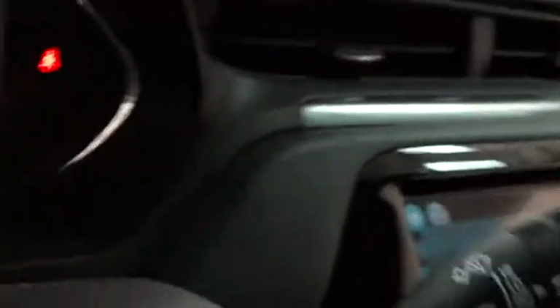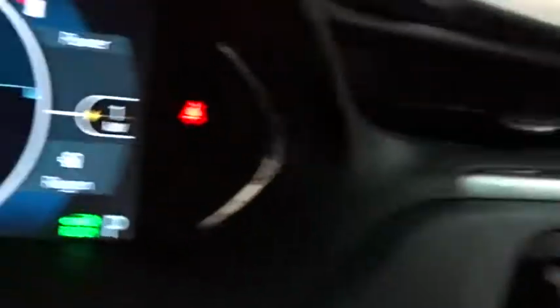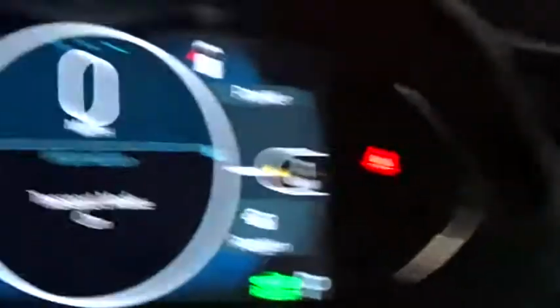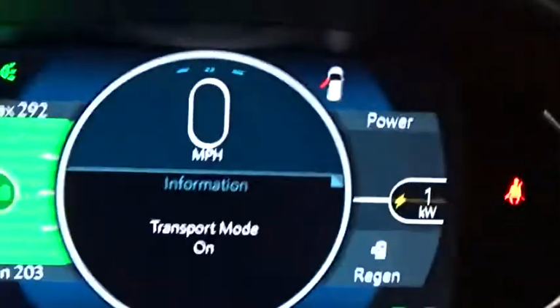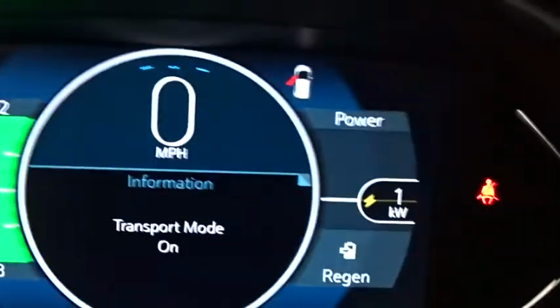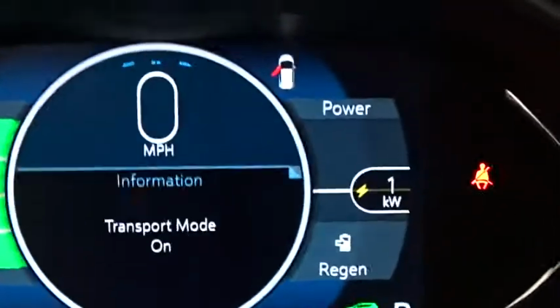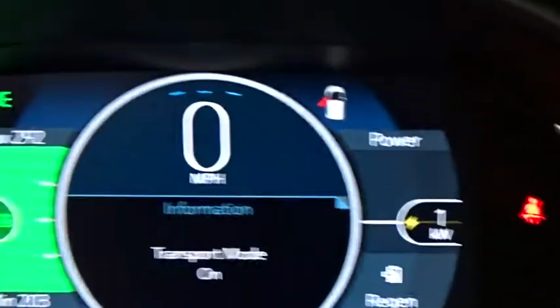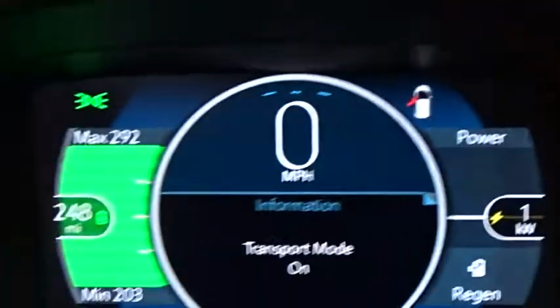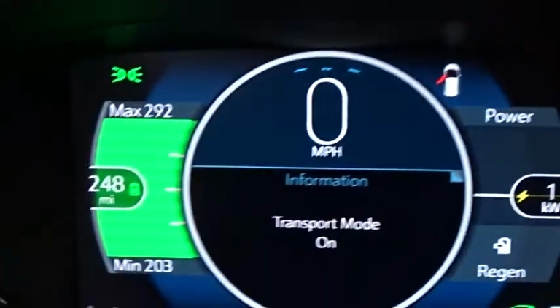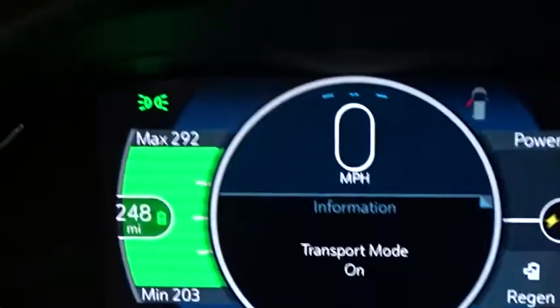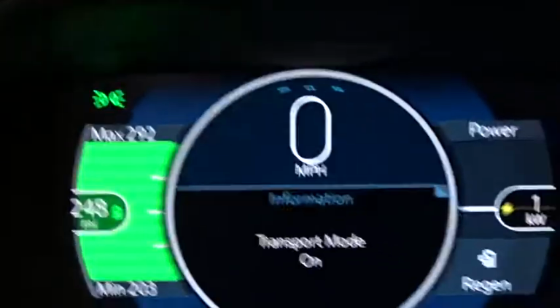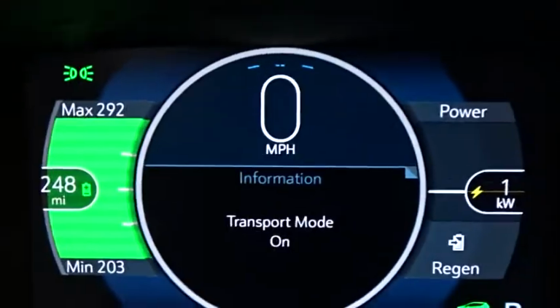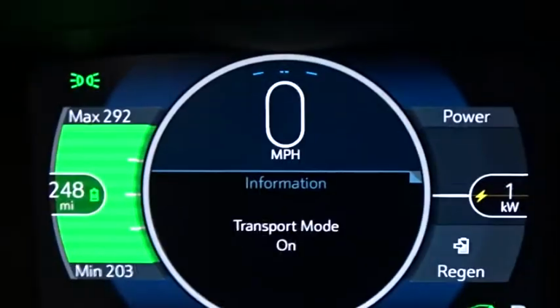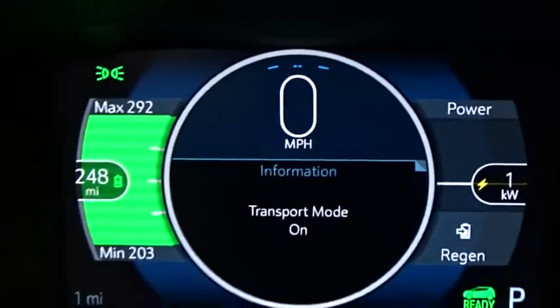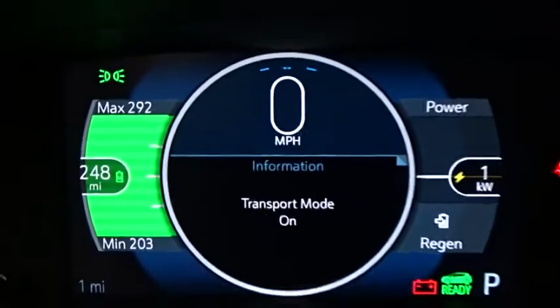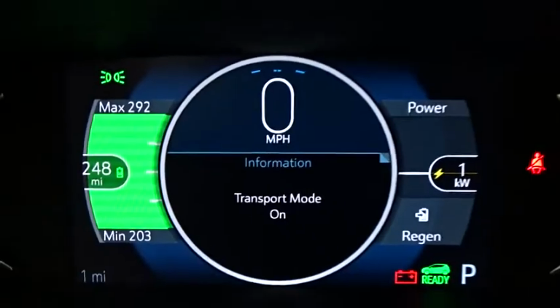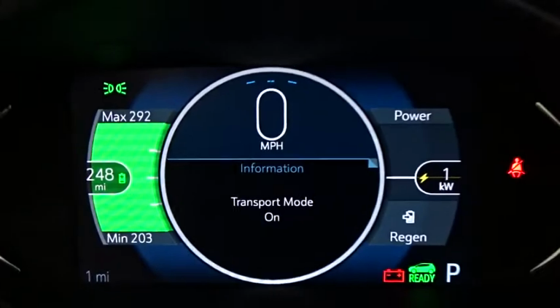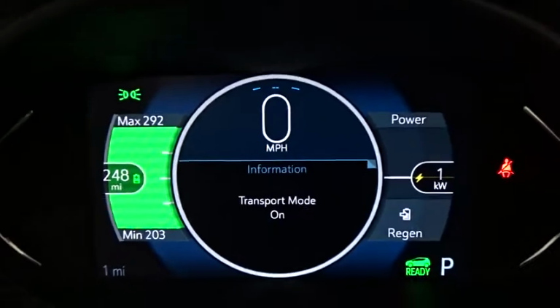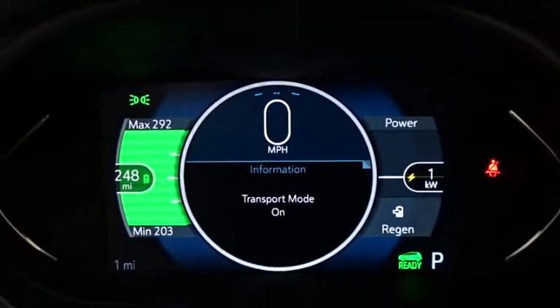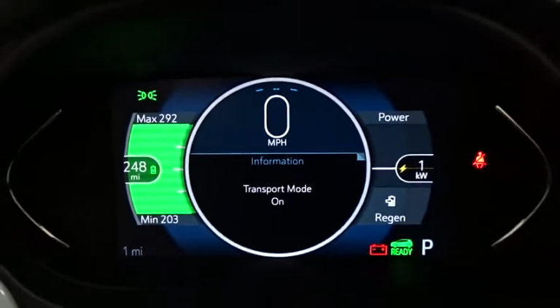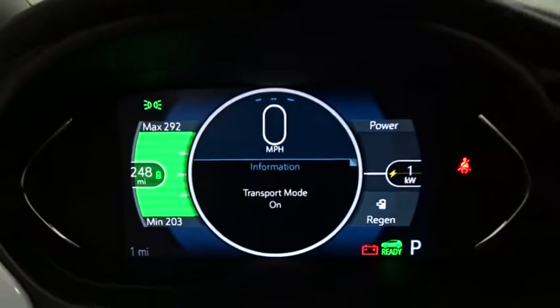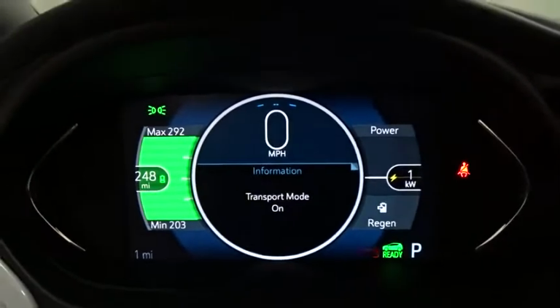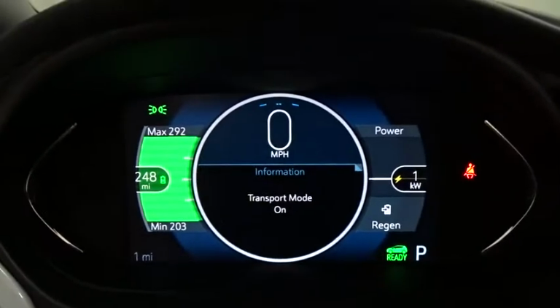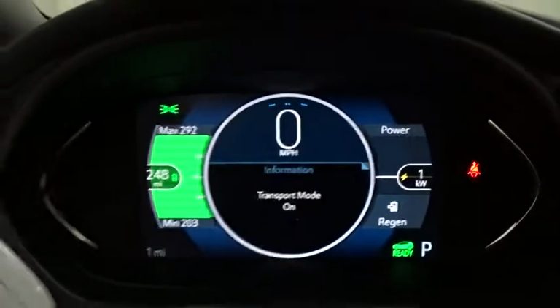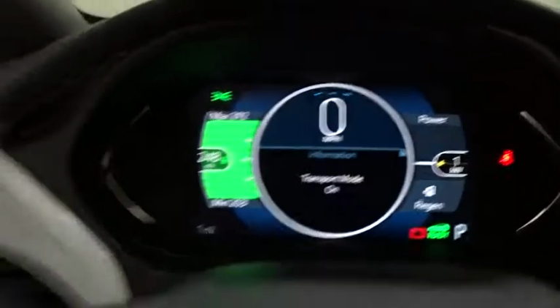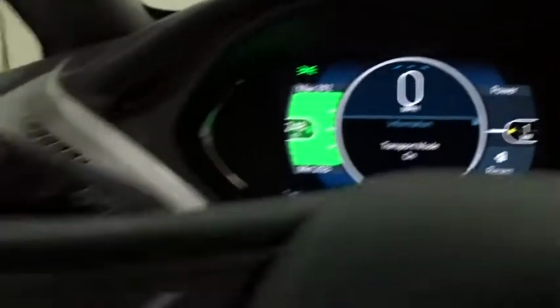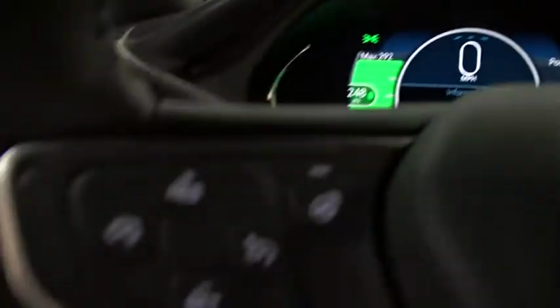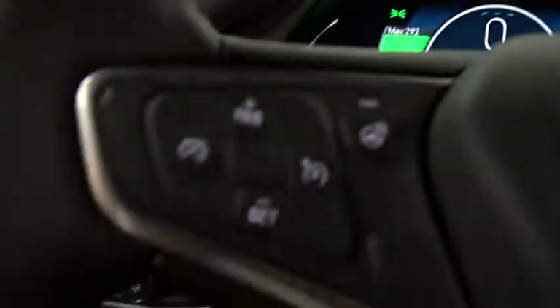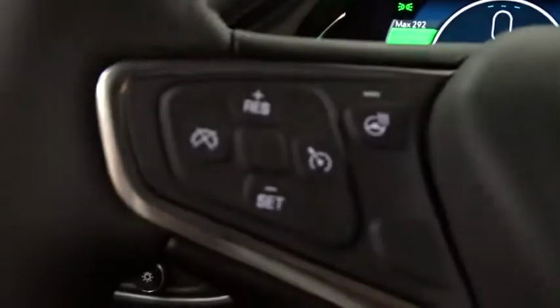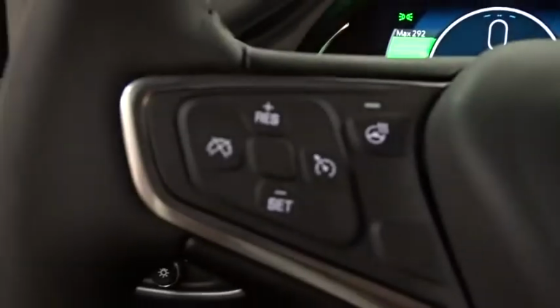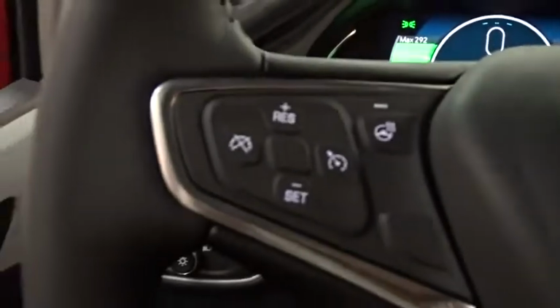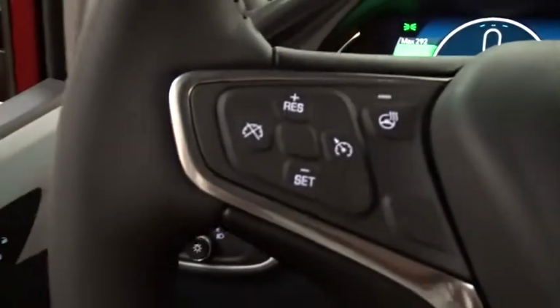Aluminum wheels, floor mats, four-wheel disc brakes, keyless start, front wheel drive, and rear defrost.